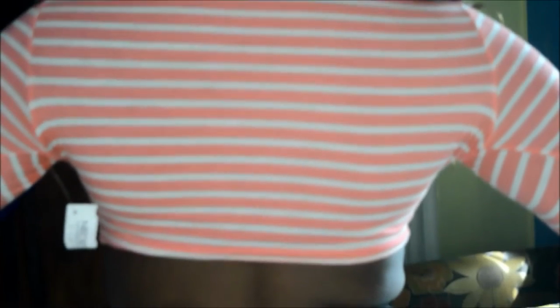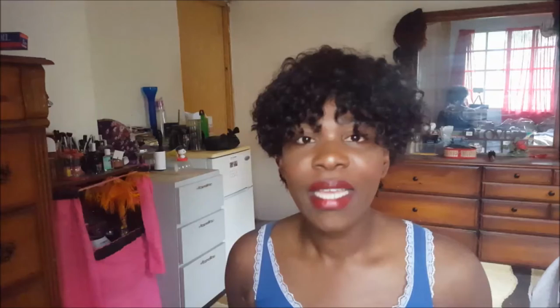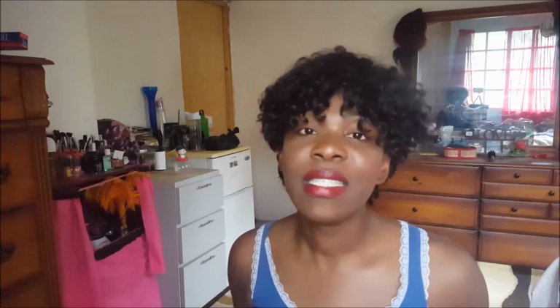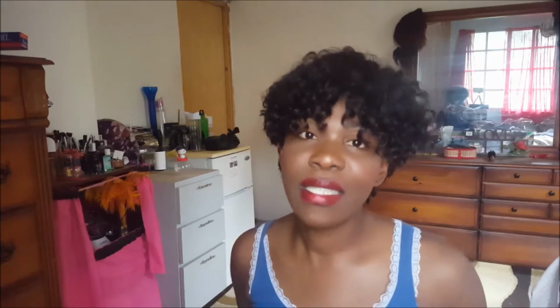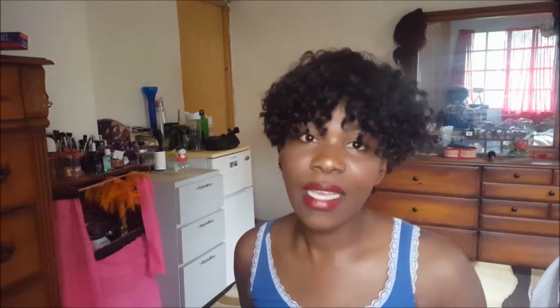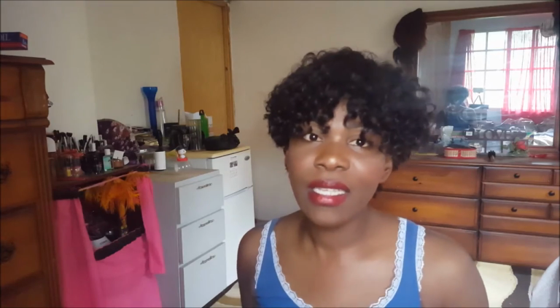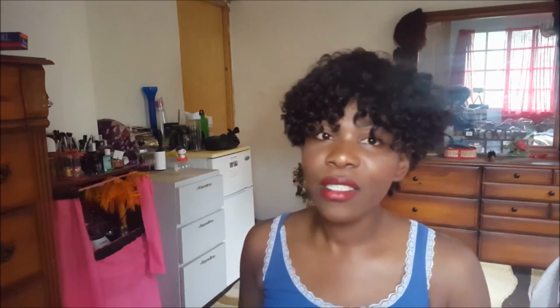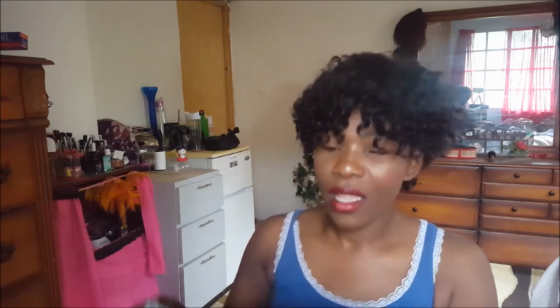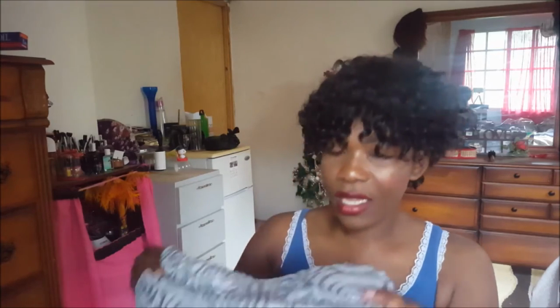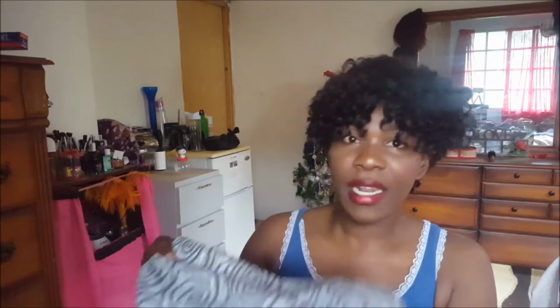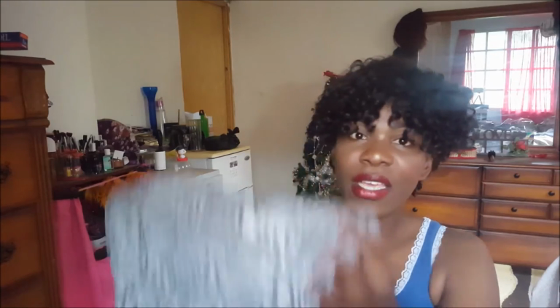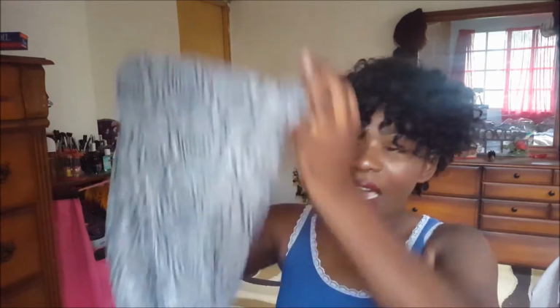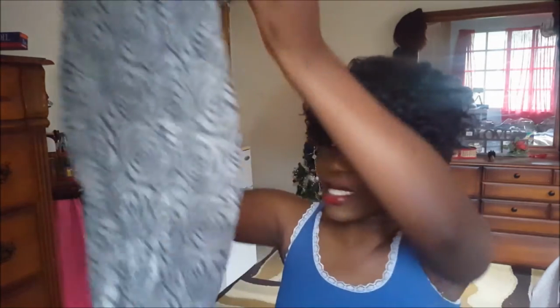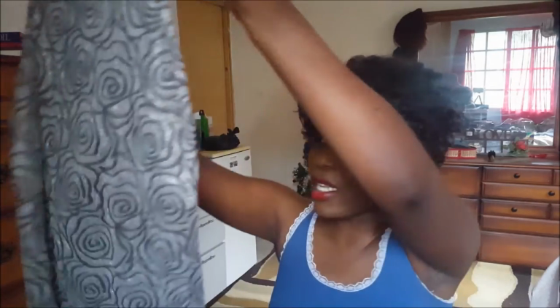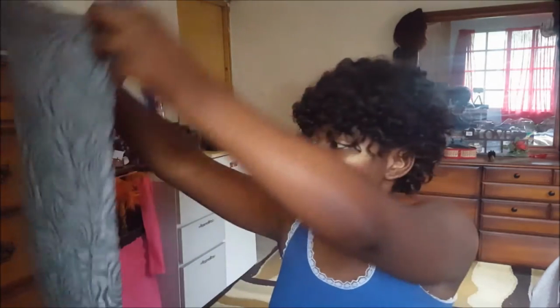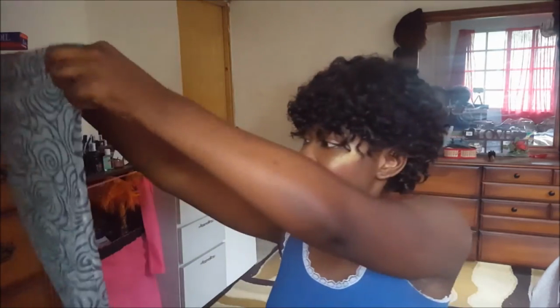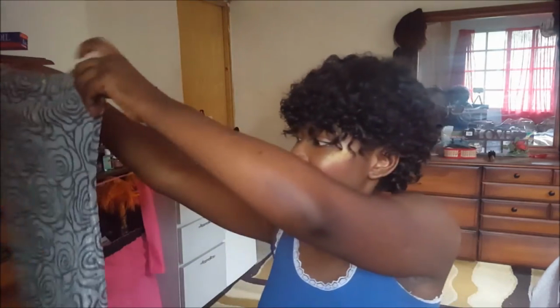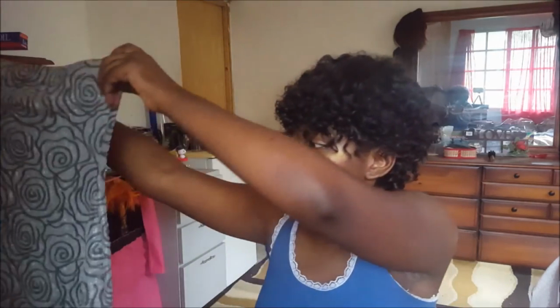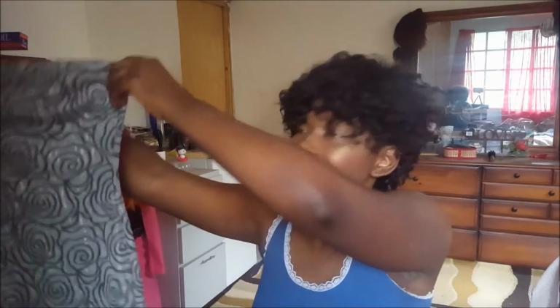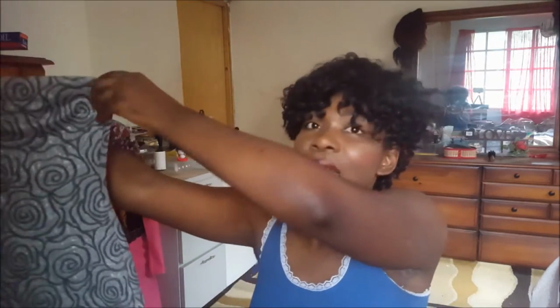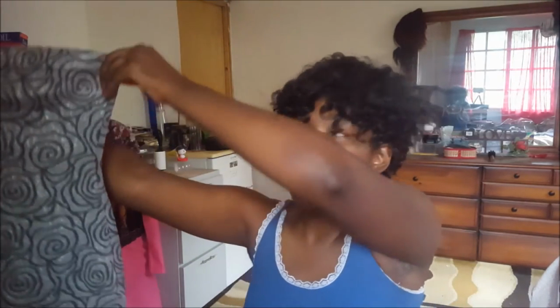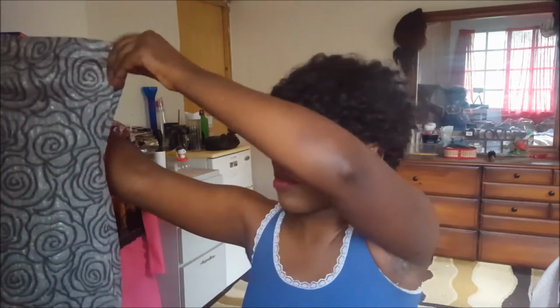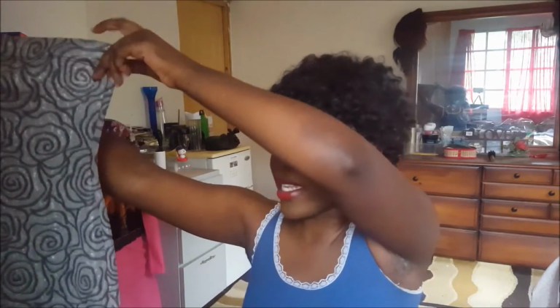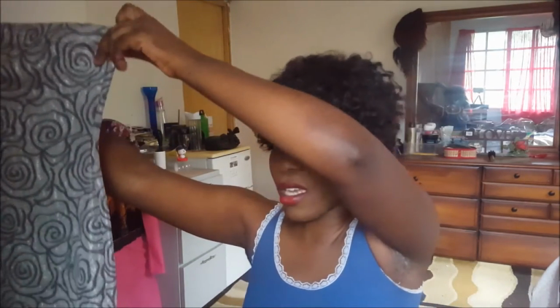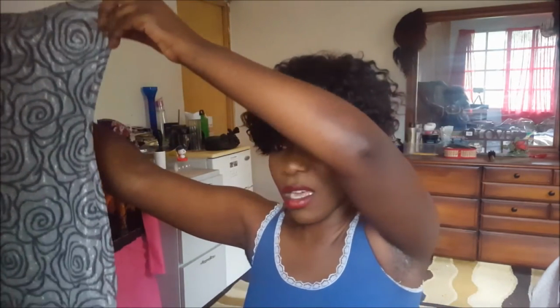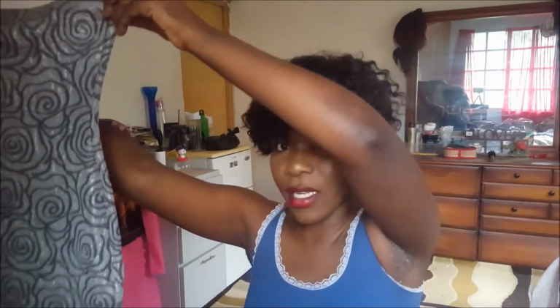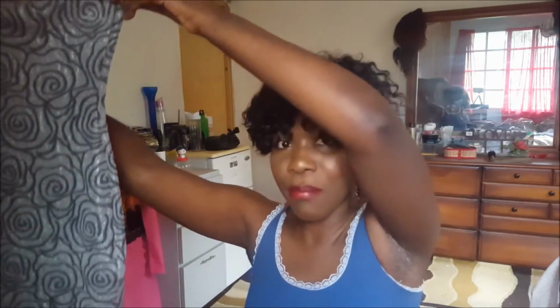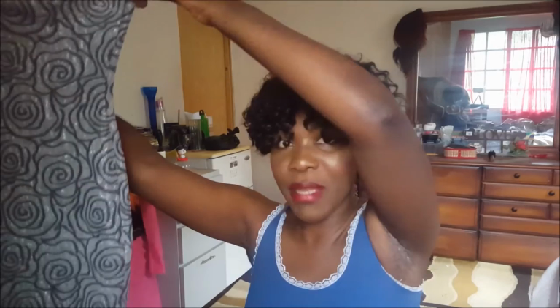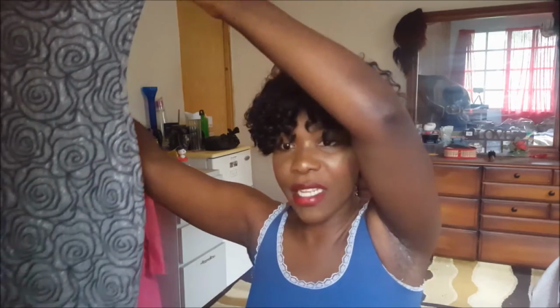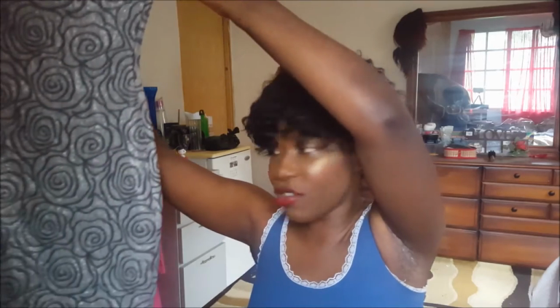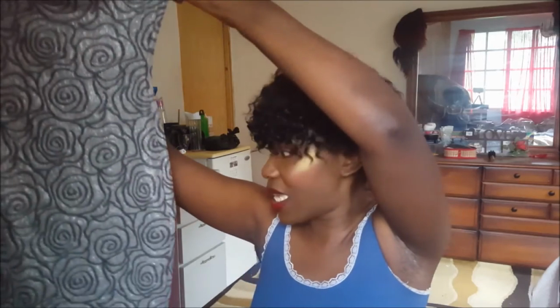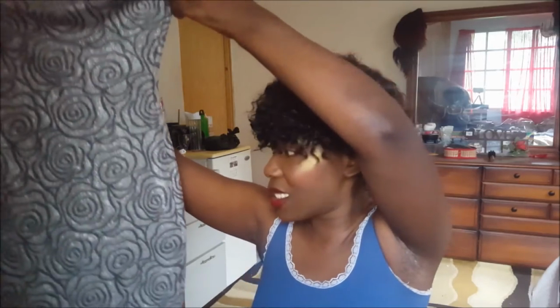The first thing I got was this bodycon midi dress.